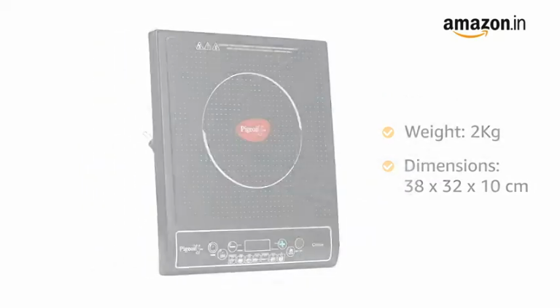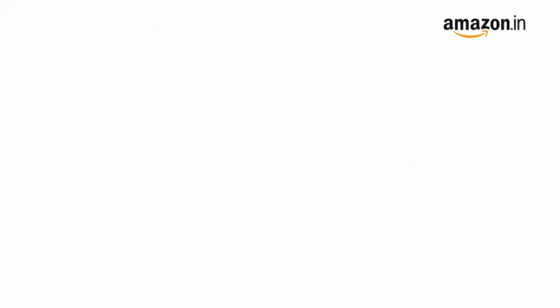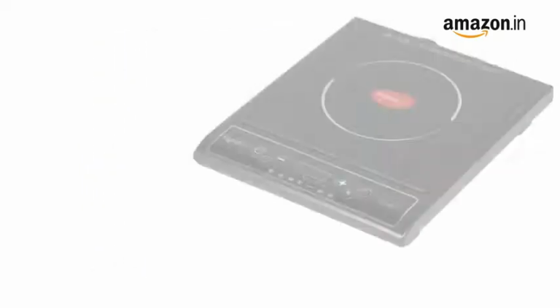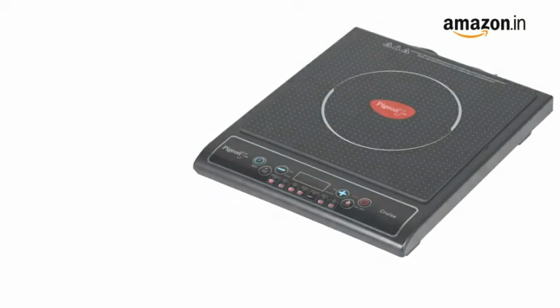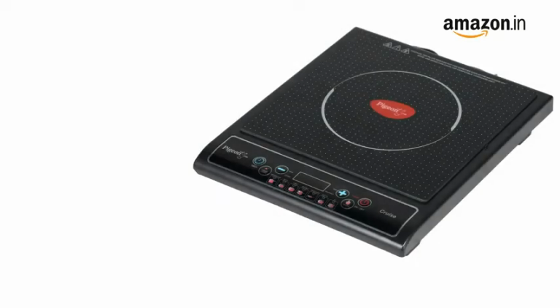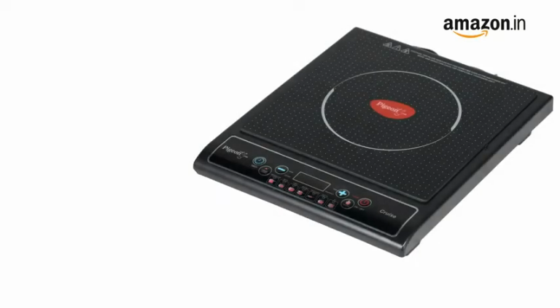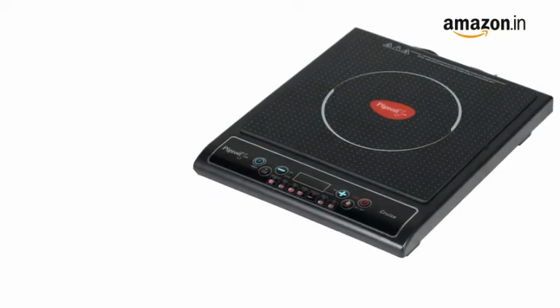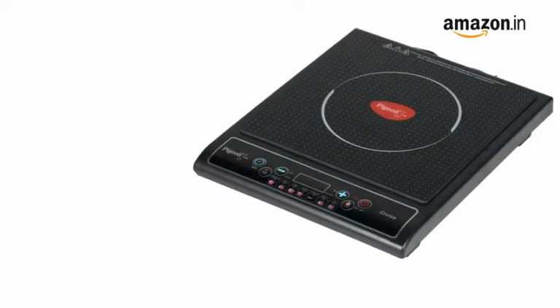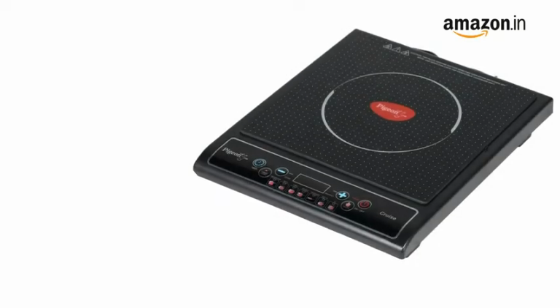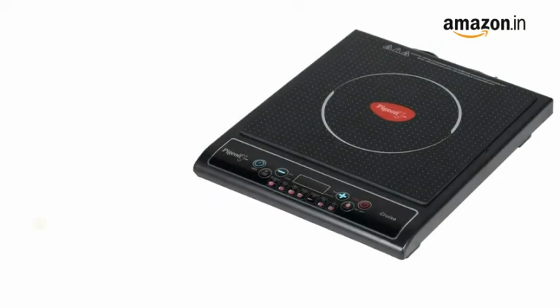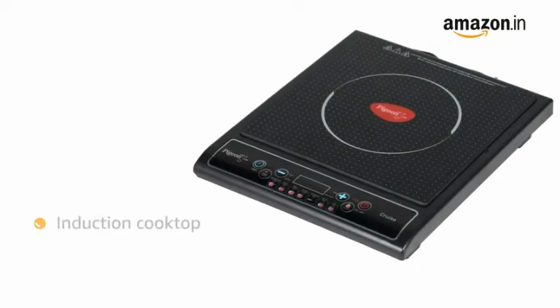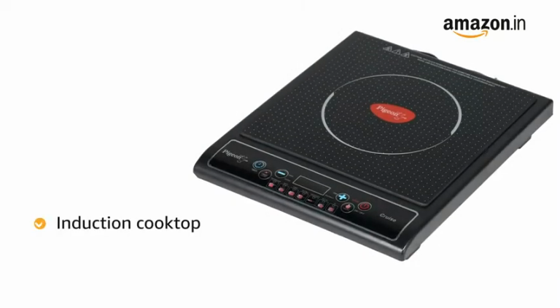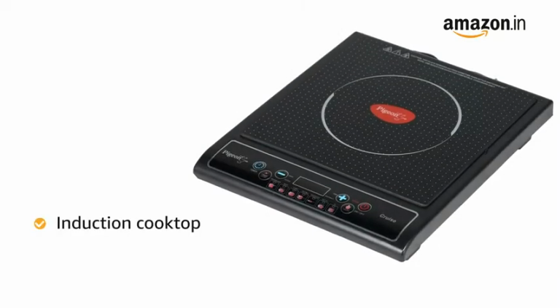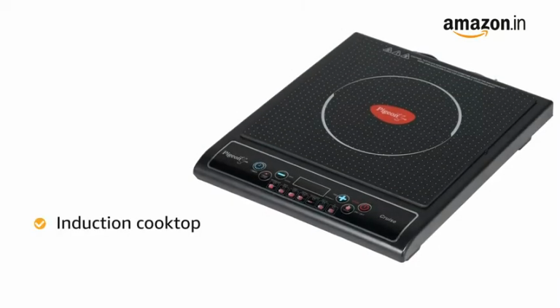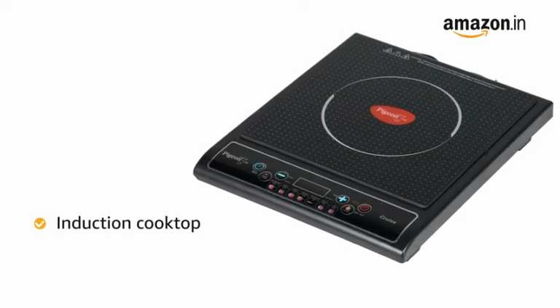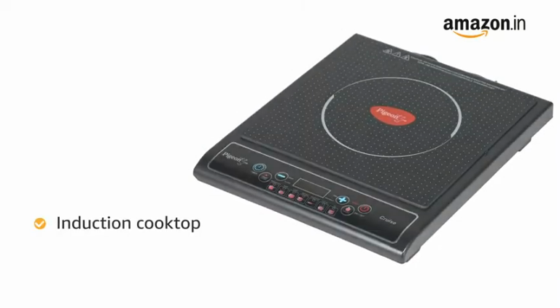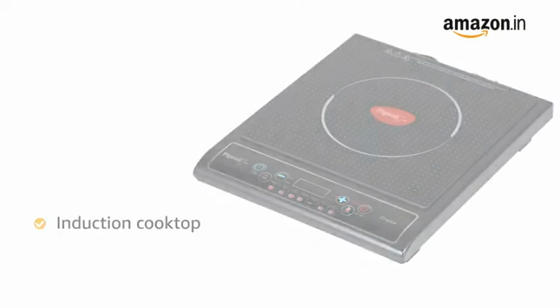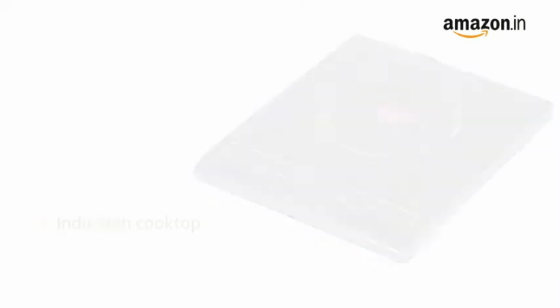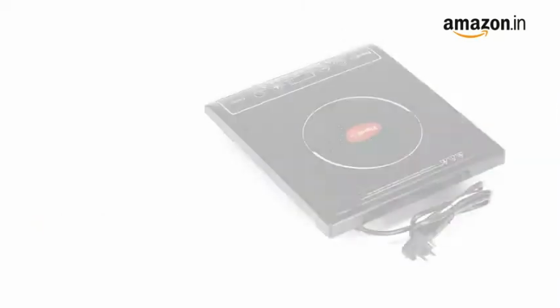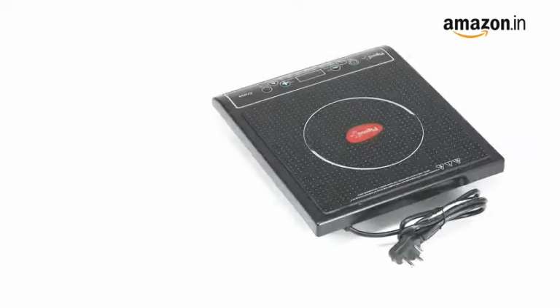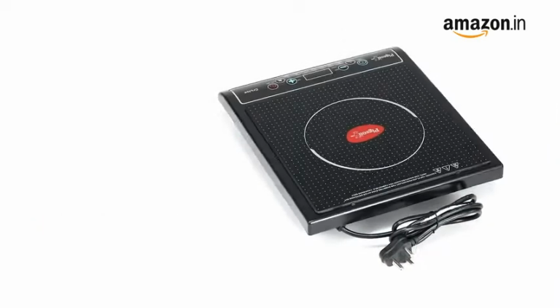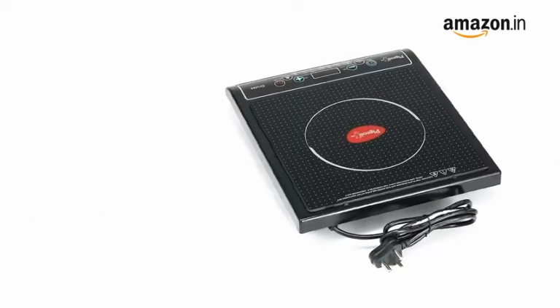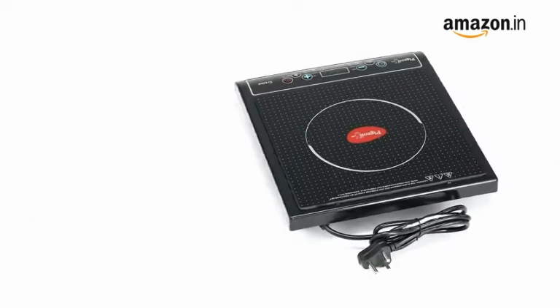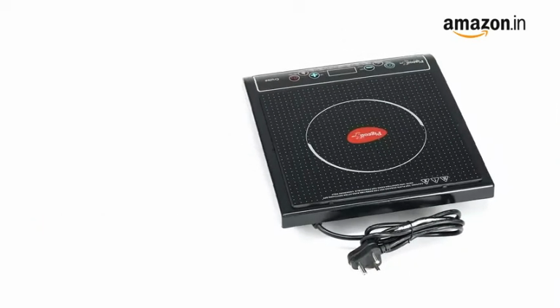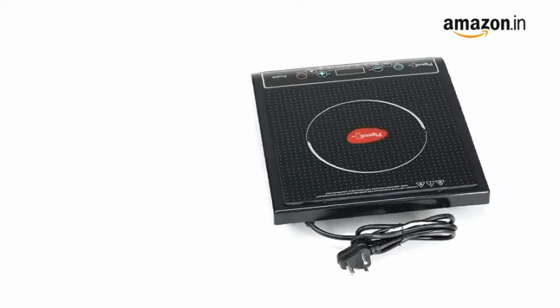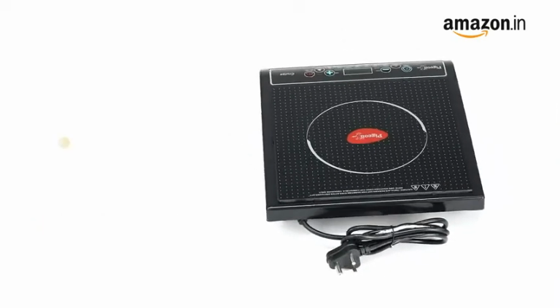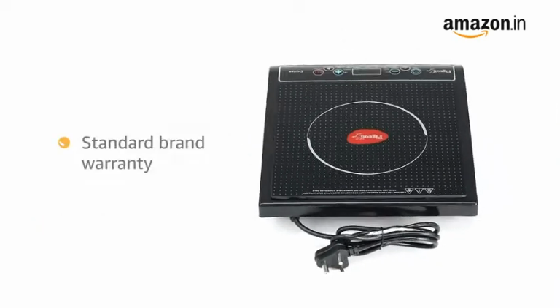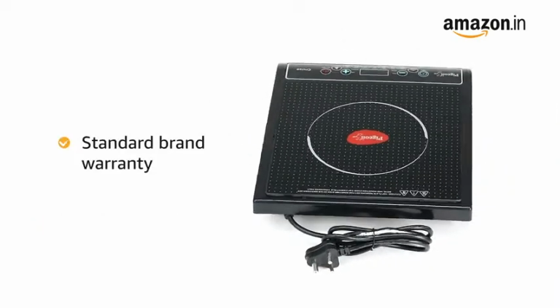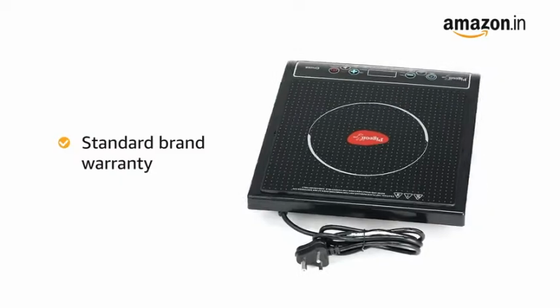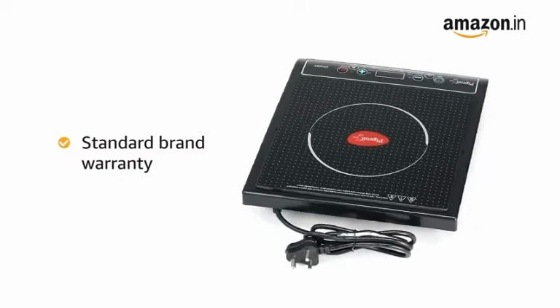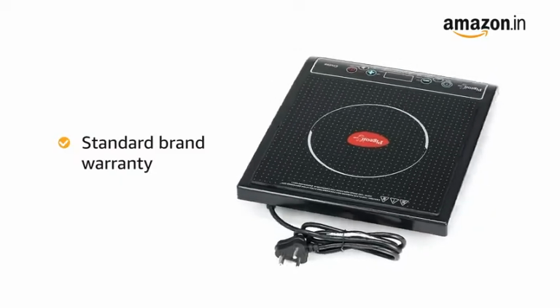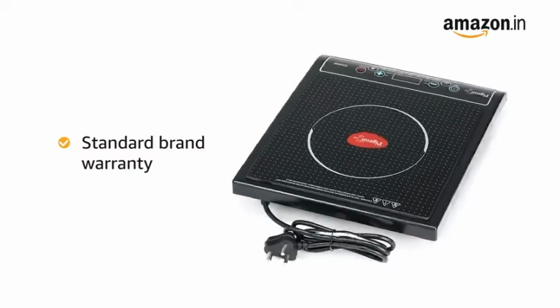In the box, you will find one induction cooktop. This product comes with a standard brand warranty.